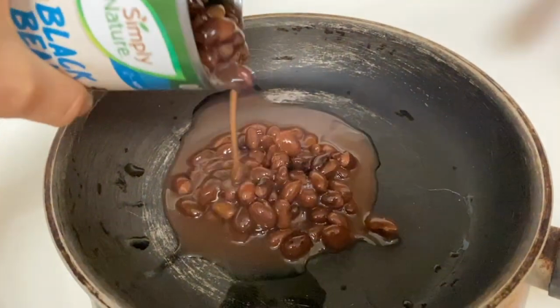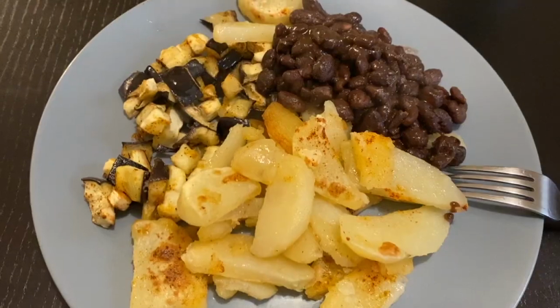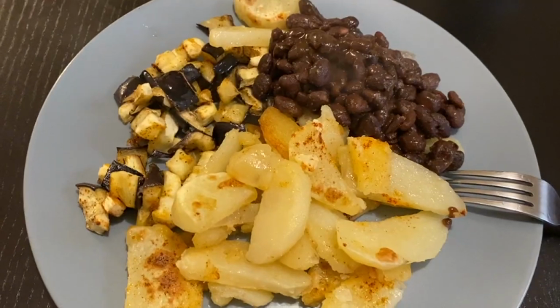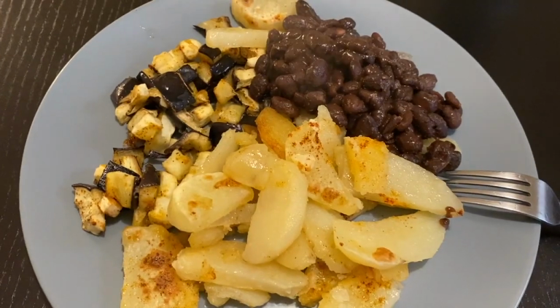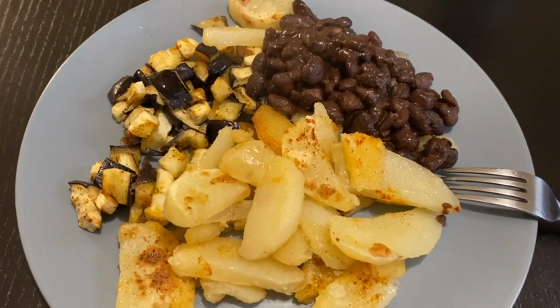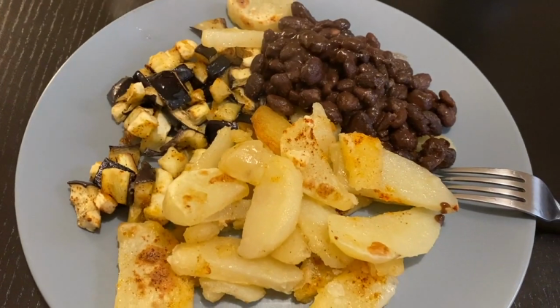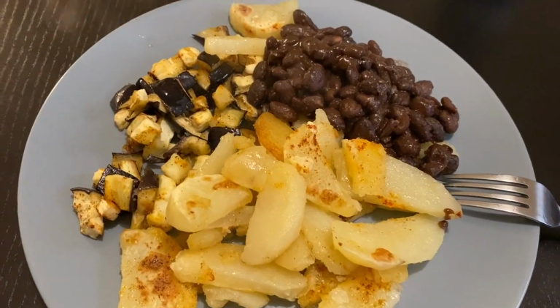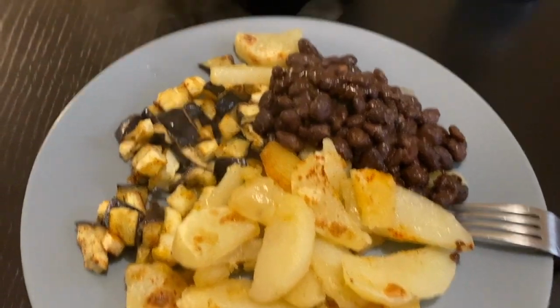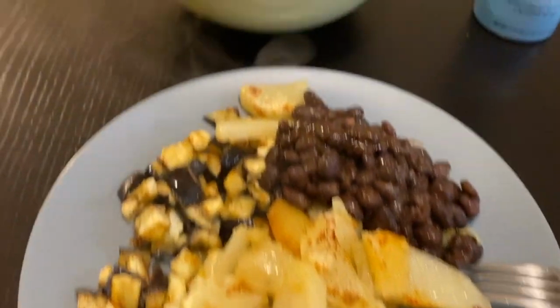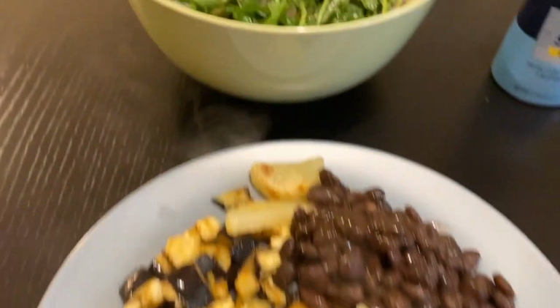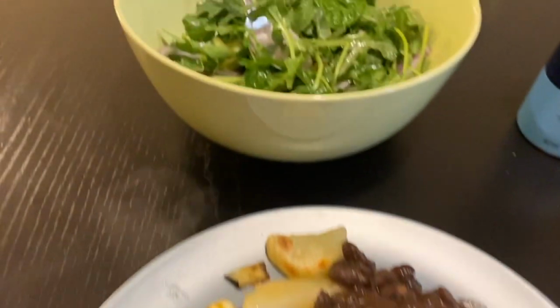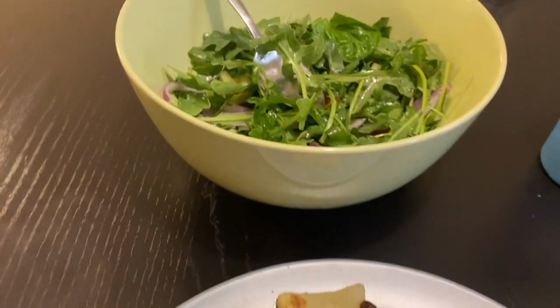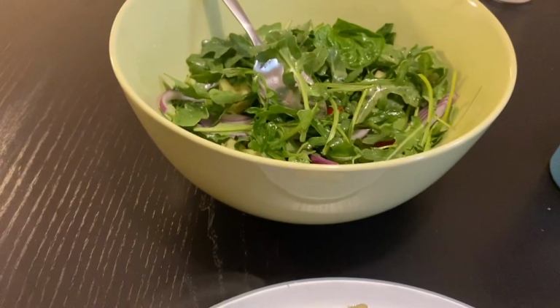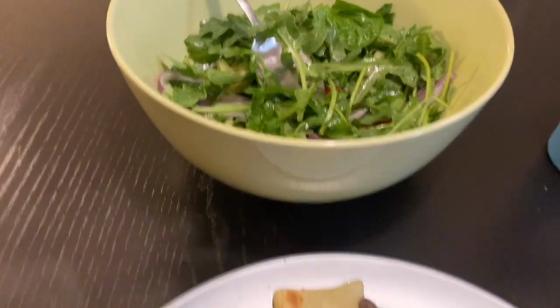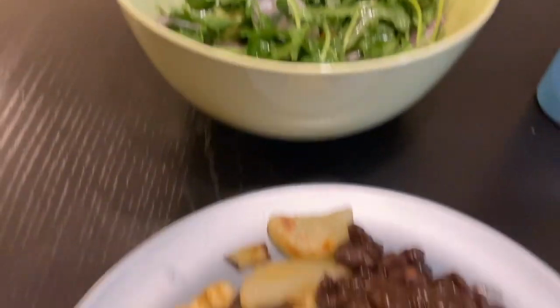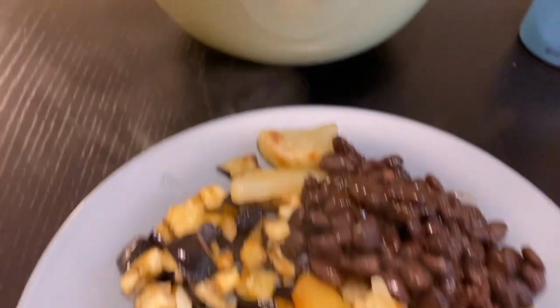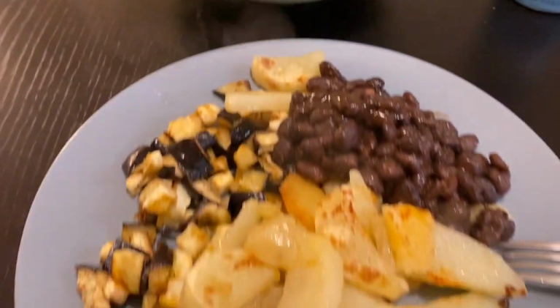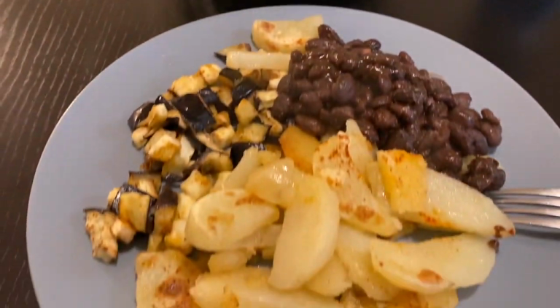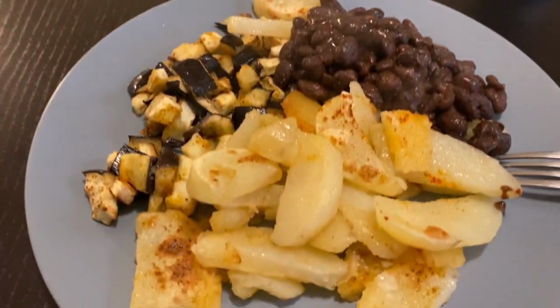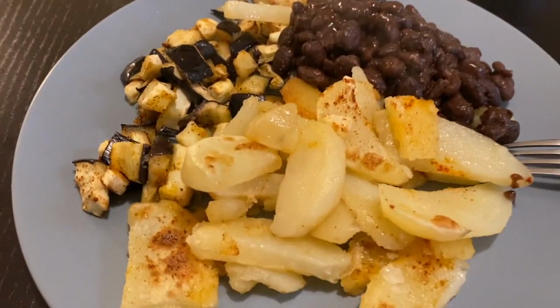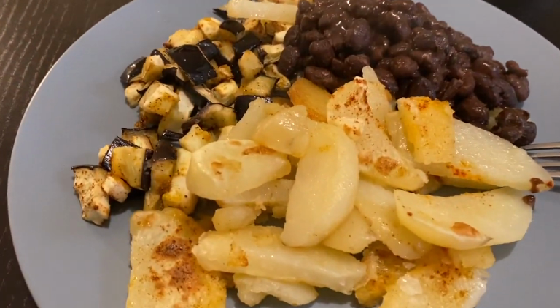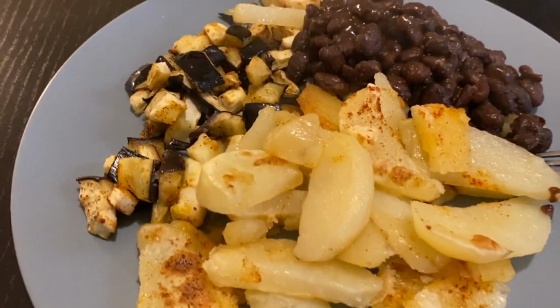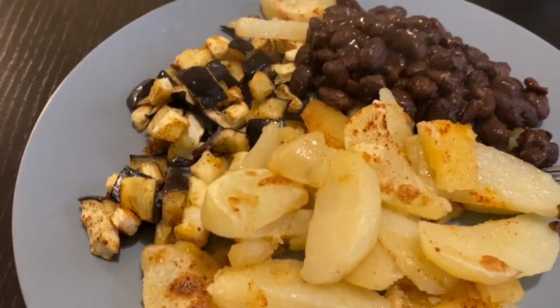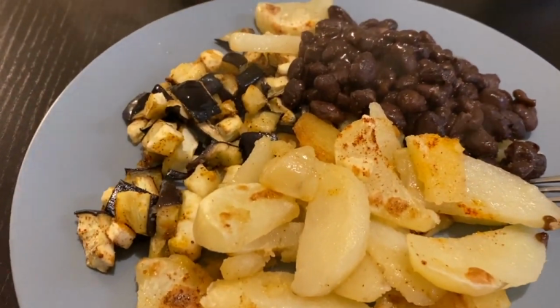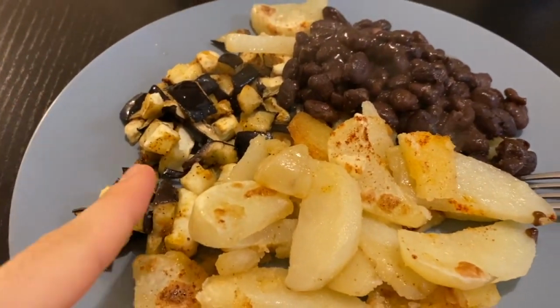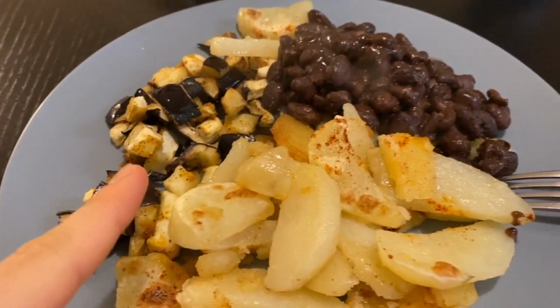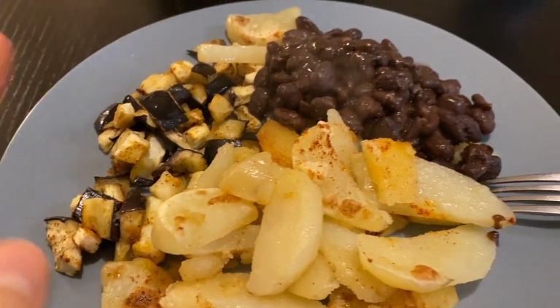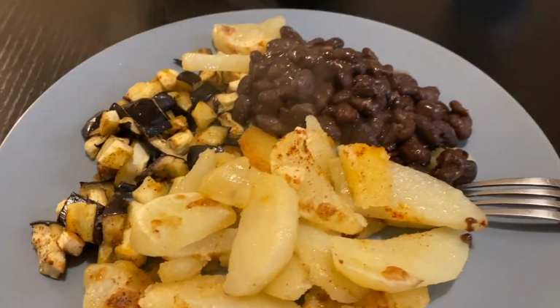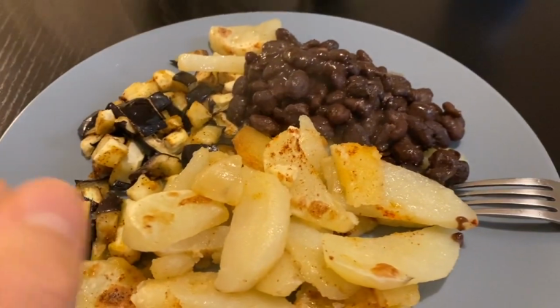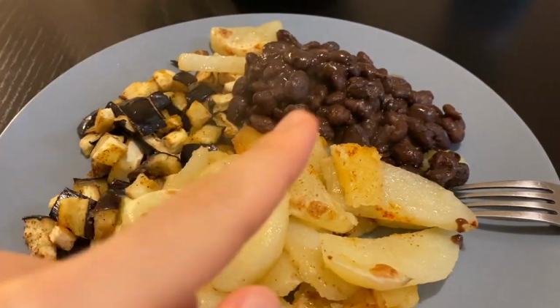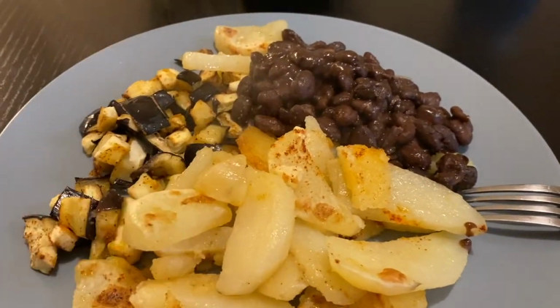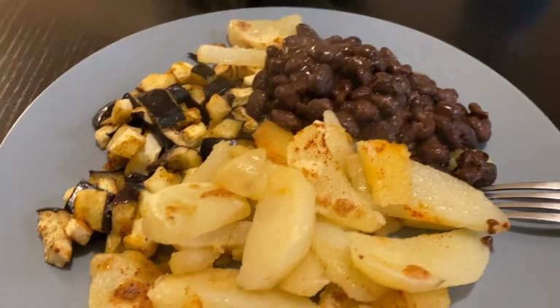This is my lunch — salad, potato, eggplant, and black beans.